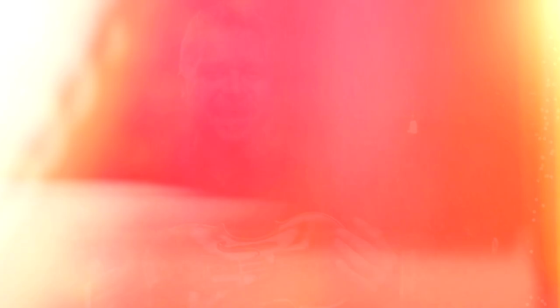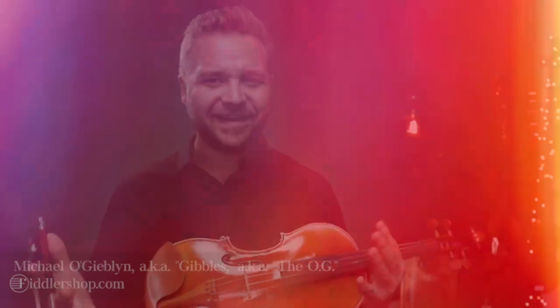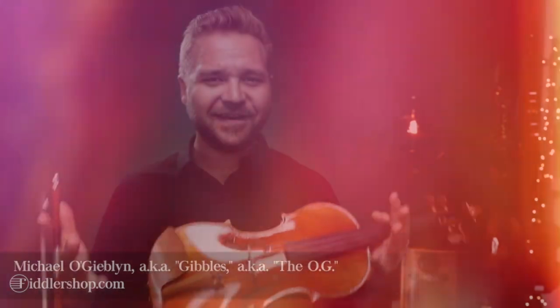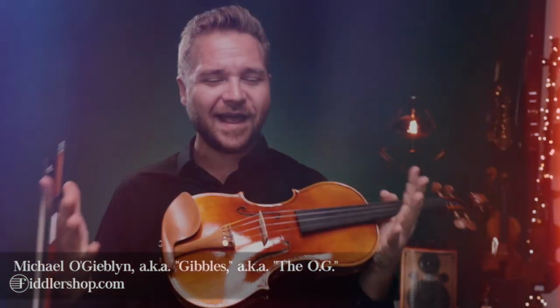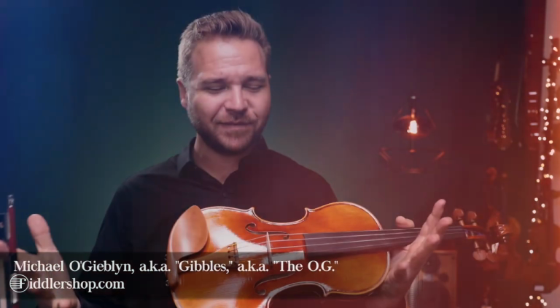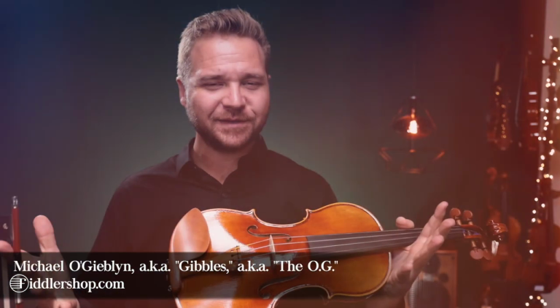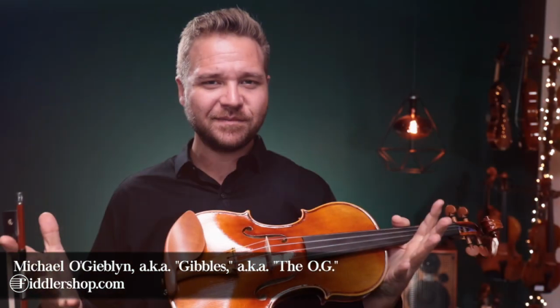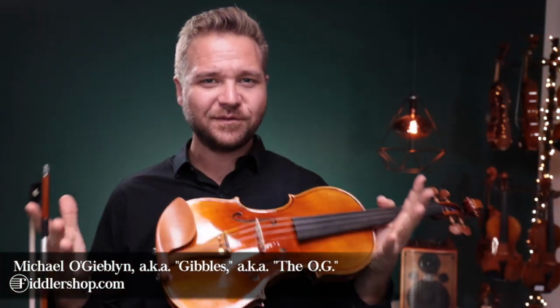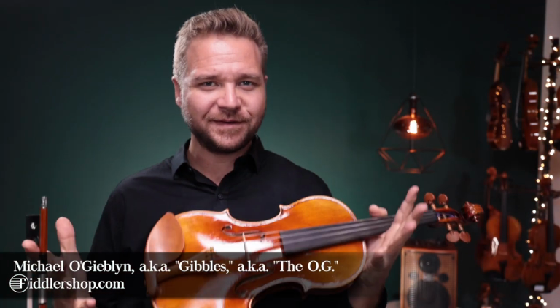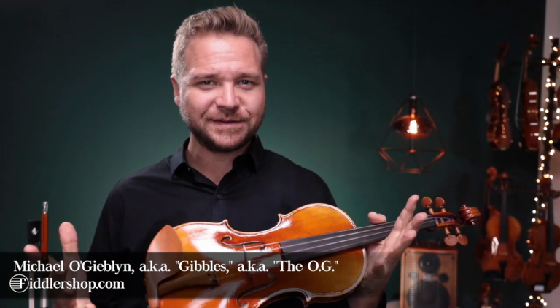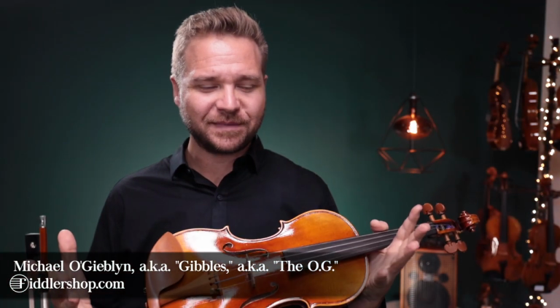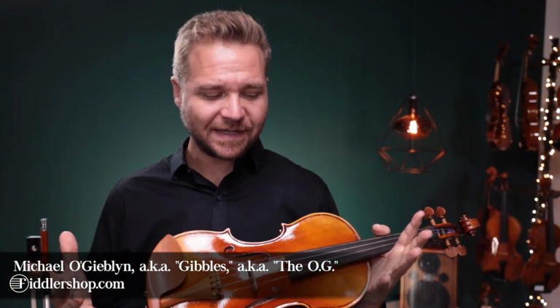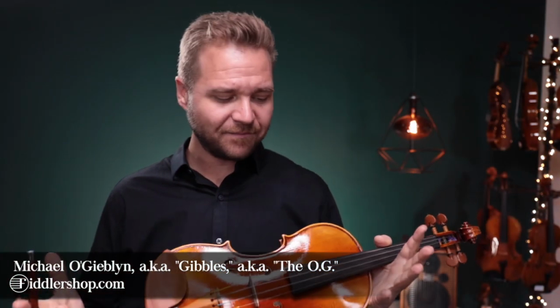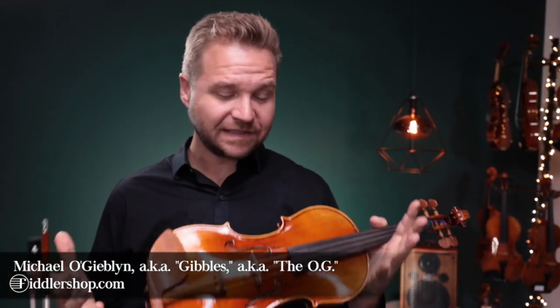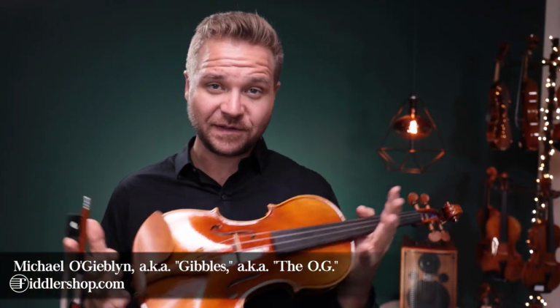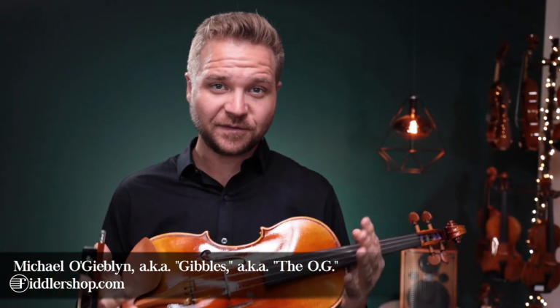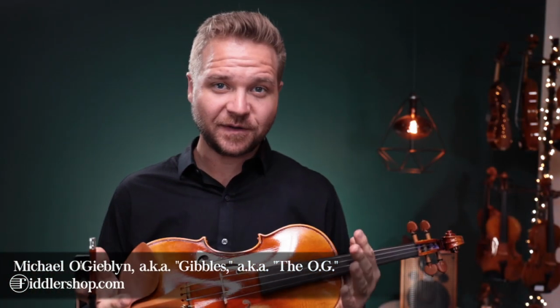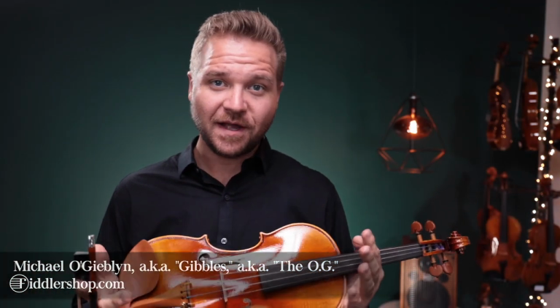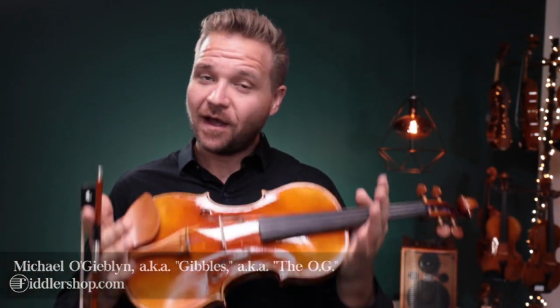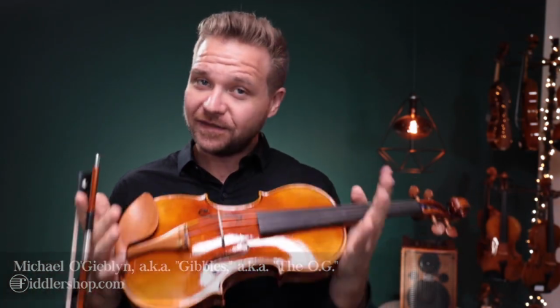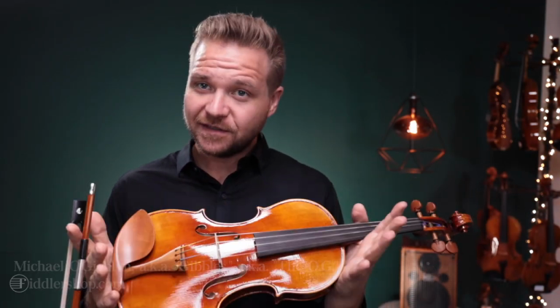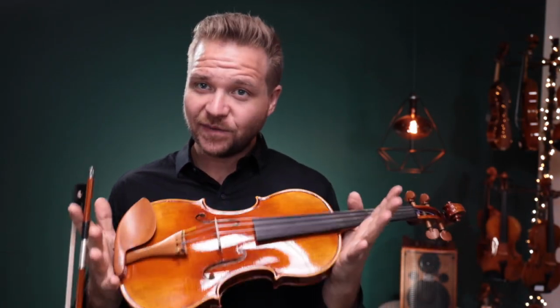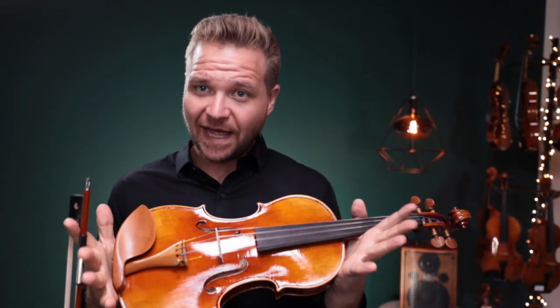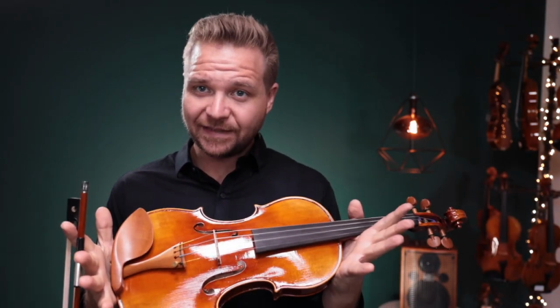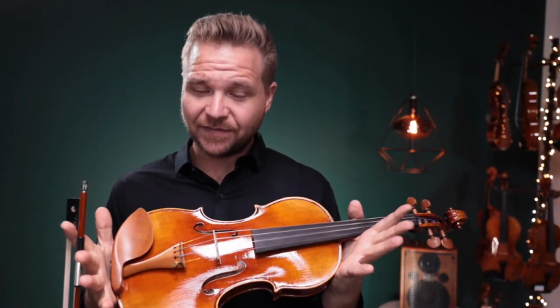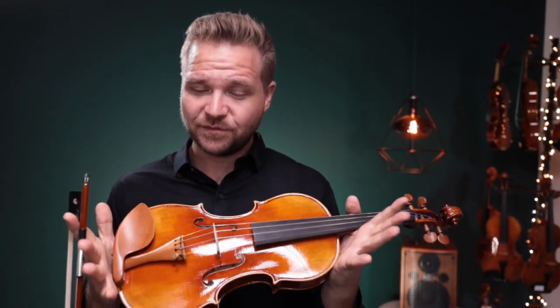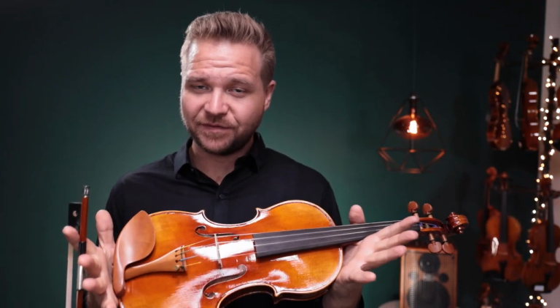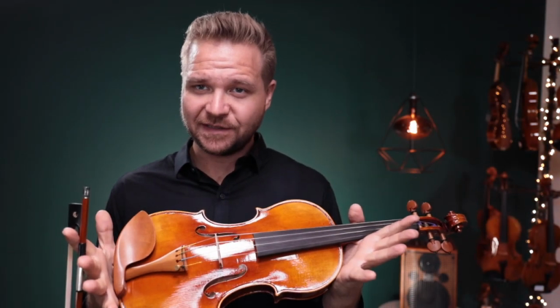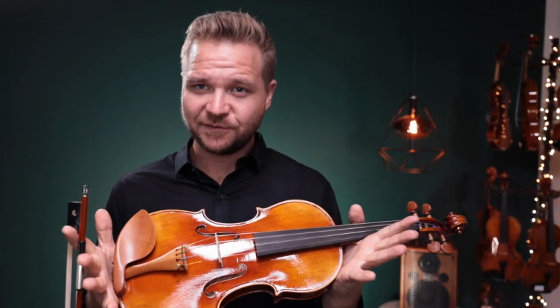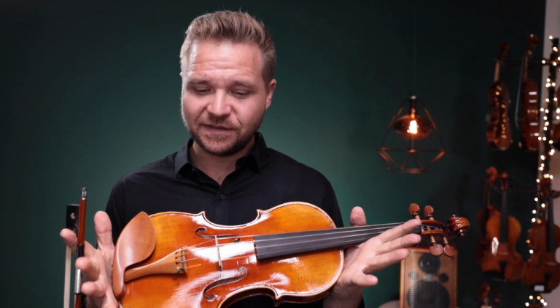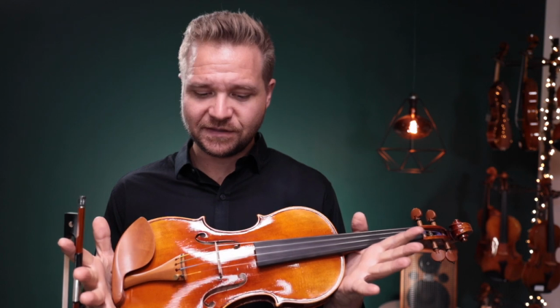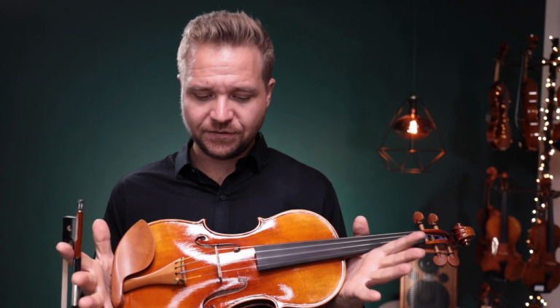Hi there, I'm Michael O'Giblin with Fiddlershop.com. This is a video for our dear customer Addy. I have three violins for you to listen to.